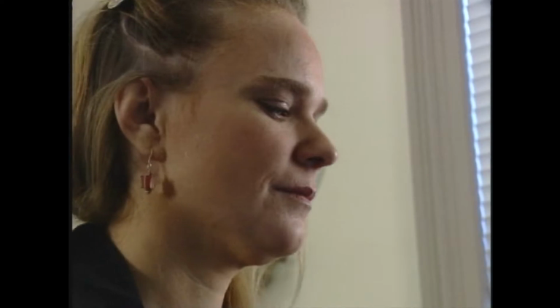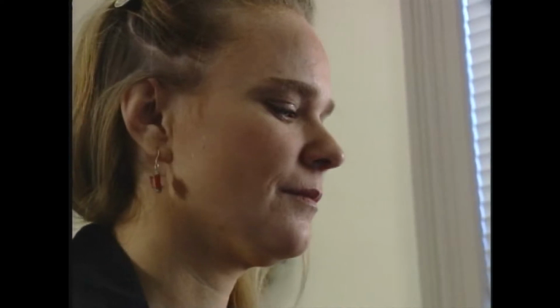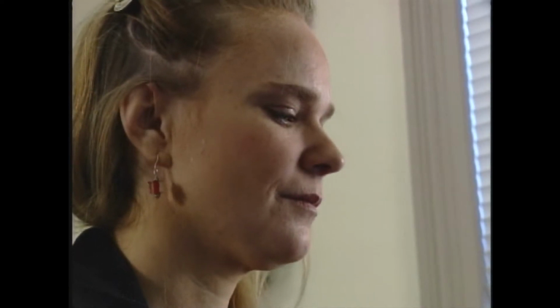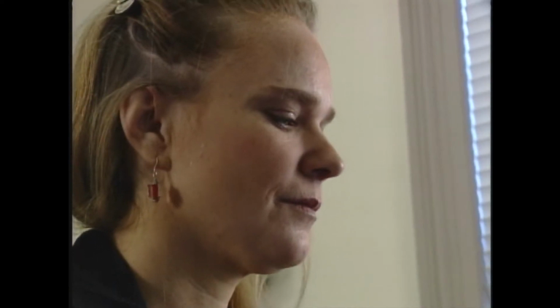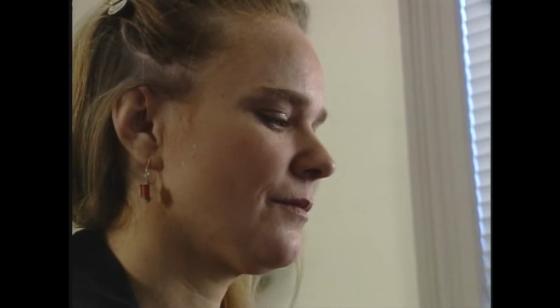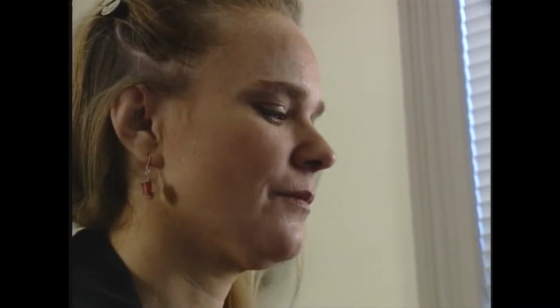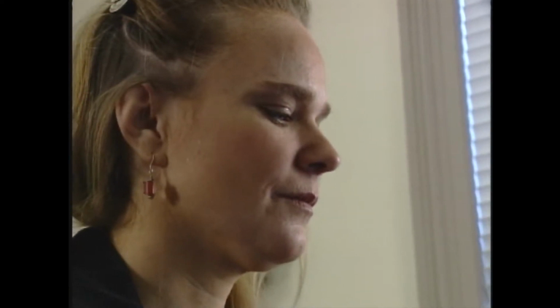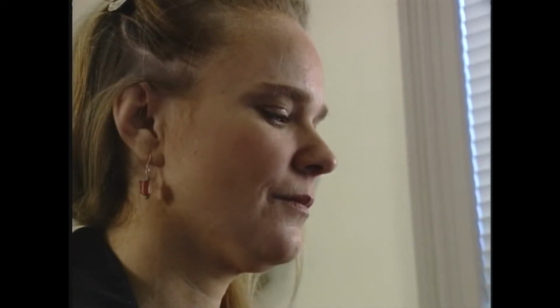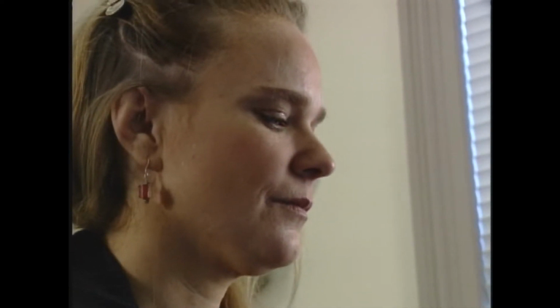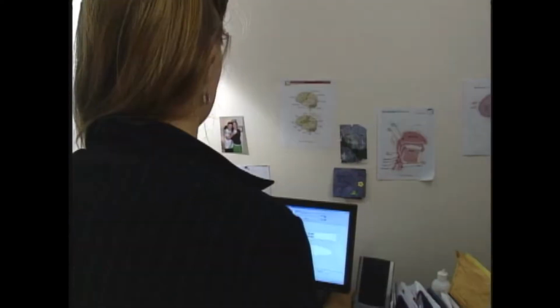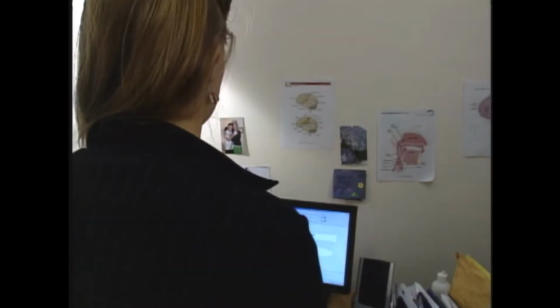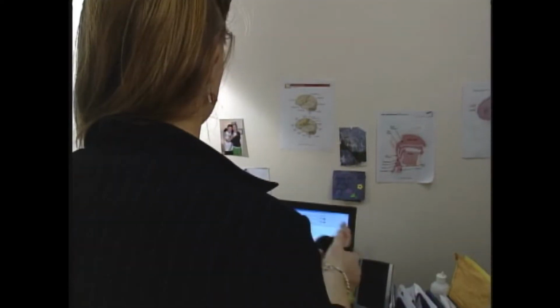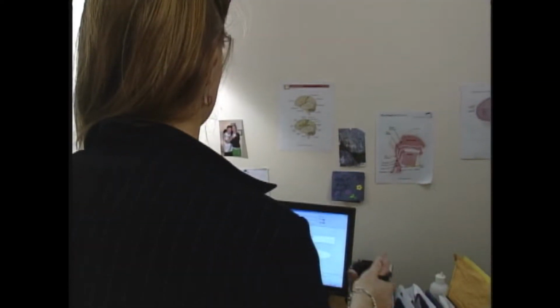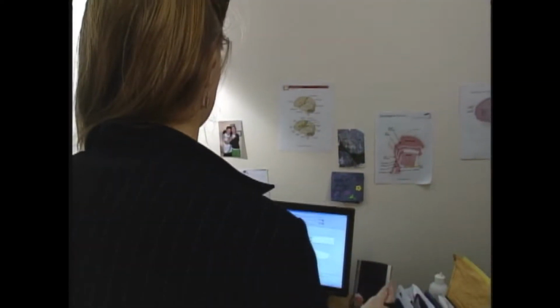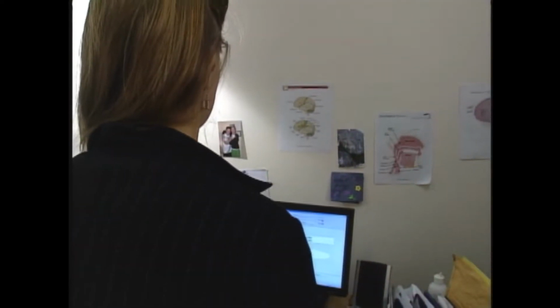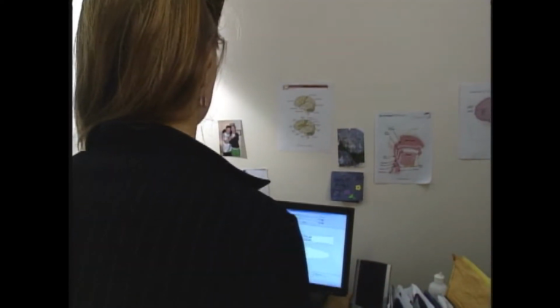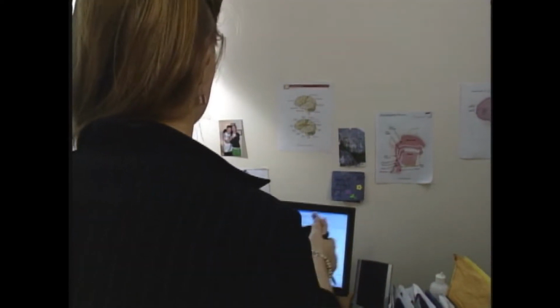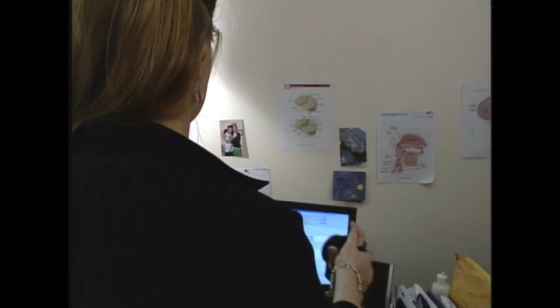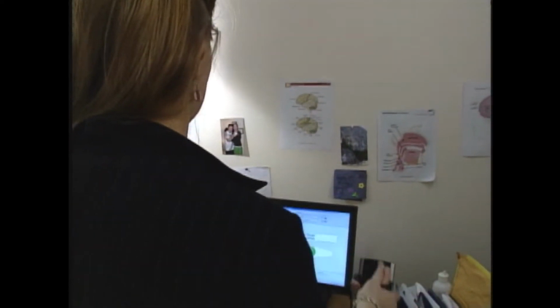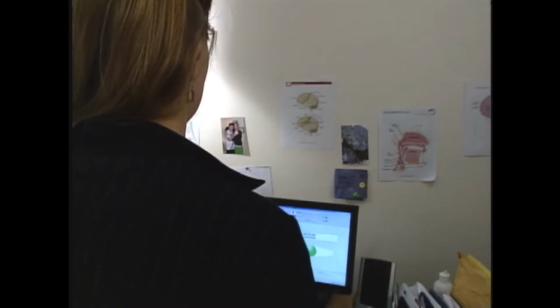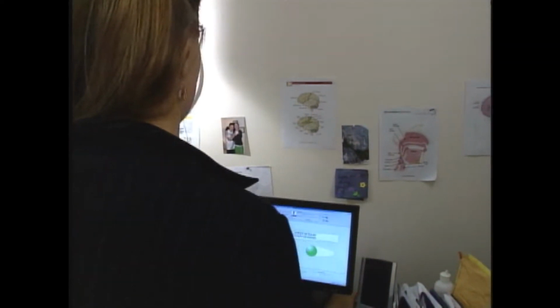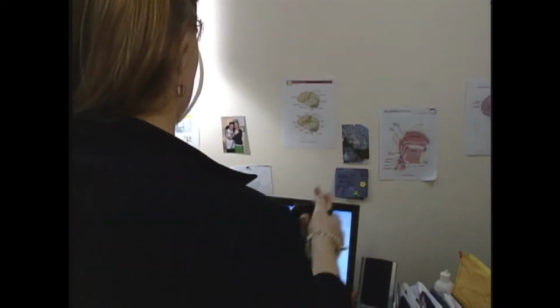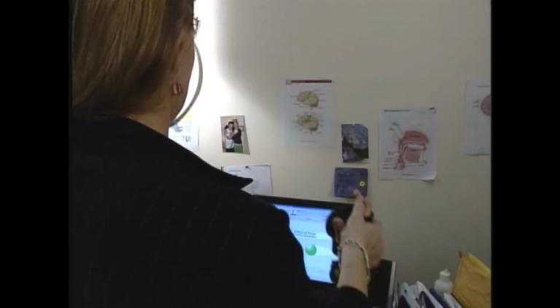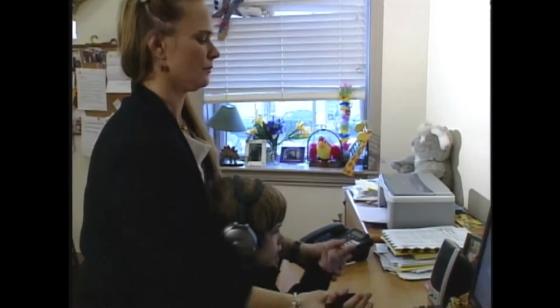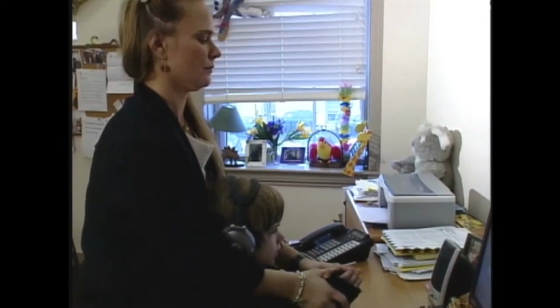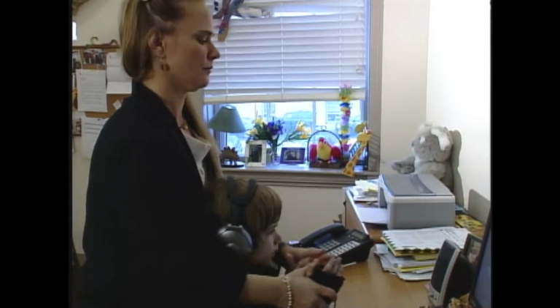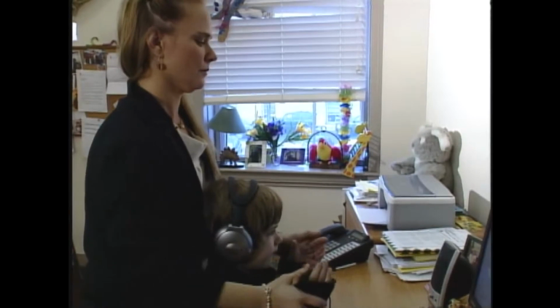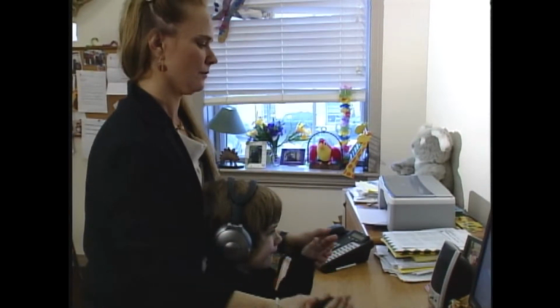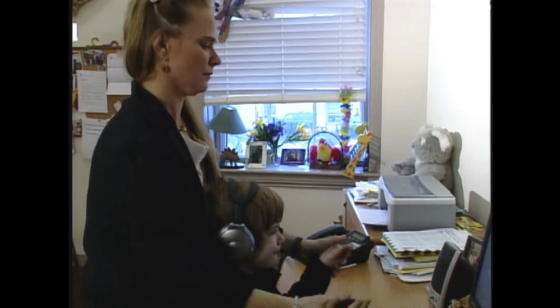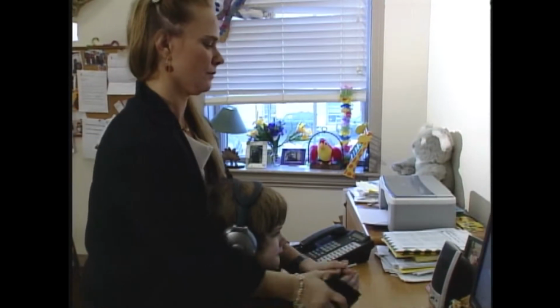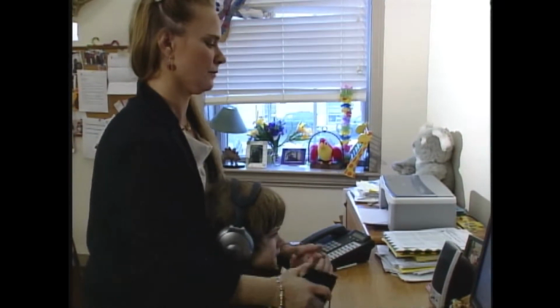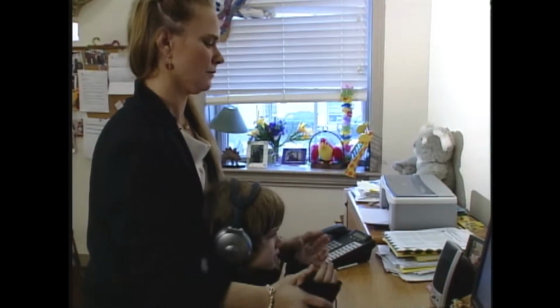She started using Interactive Metronome earlier this year to help Jack, who has had a stuttering problem since he was four years old.